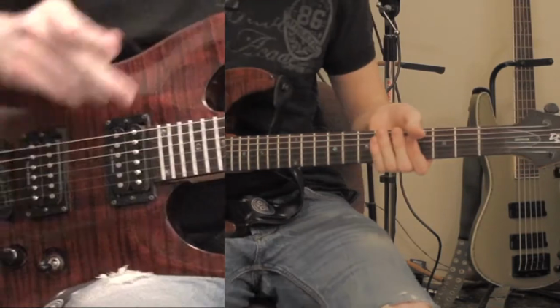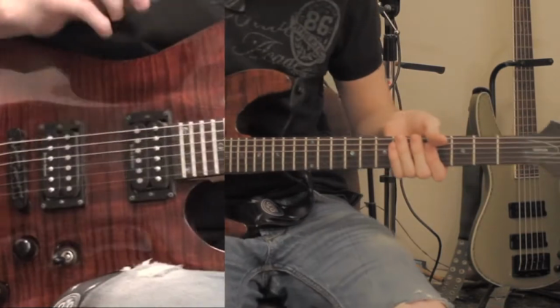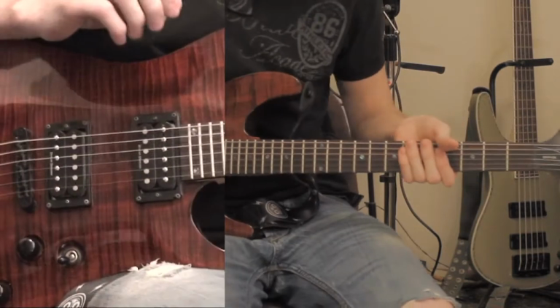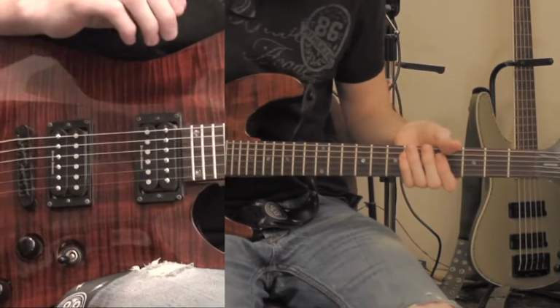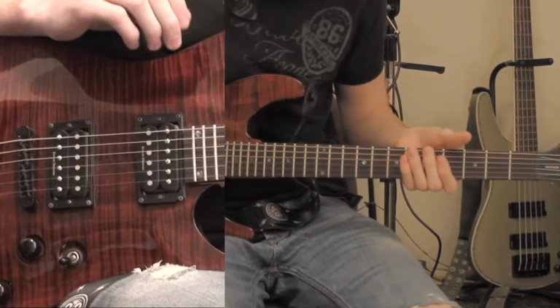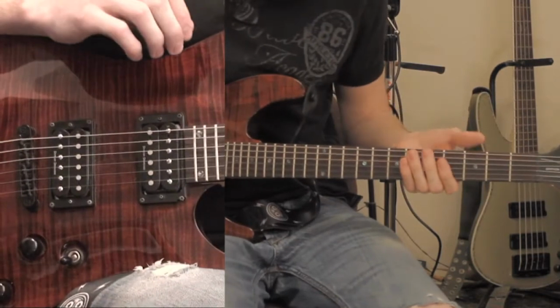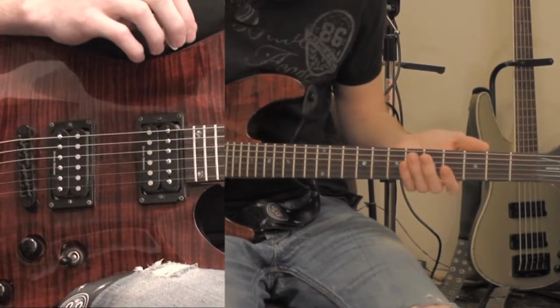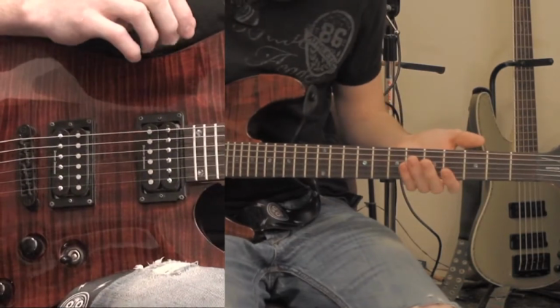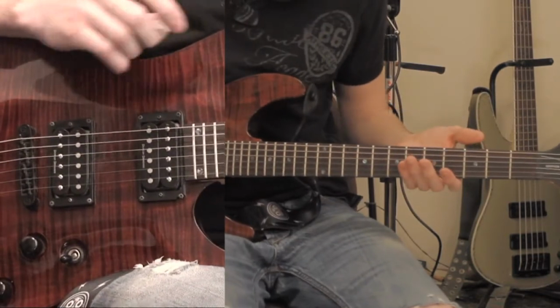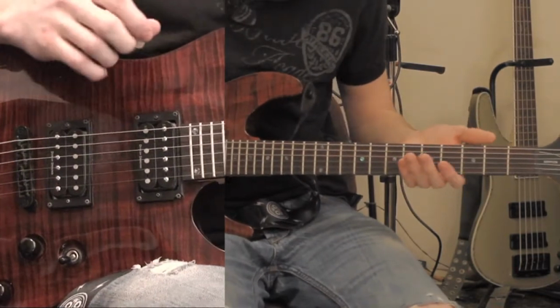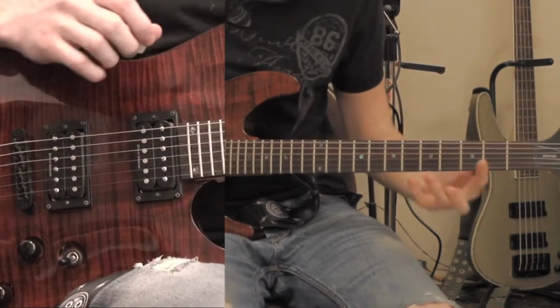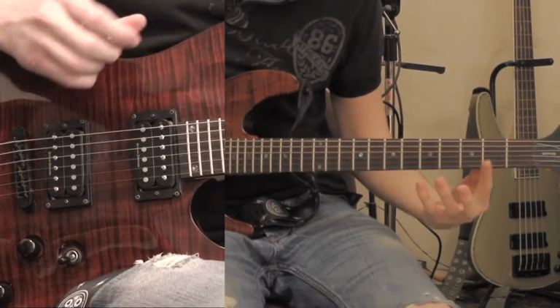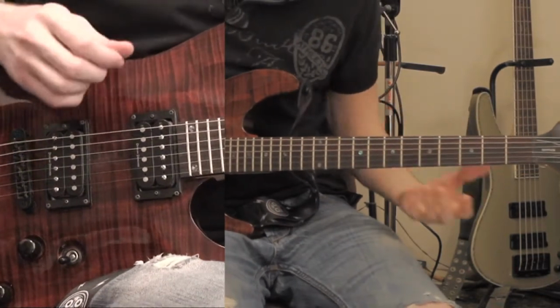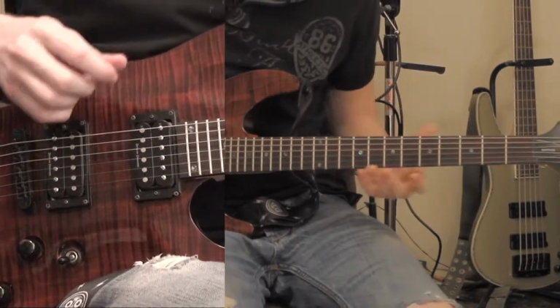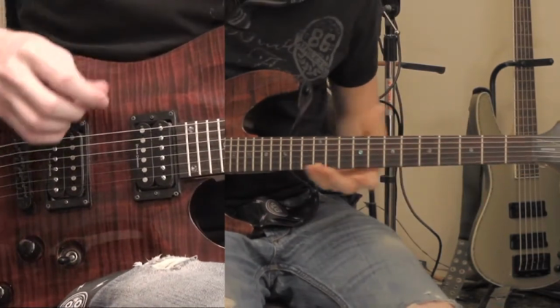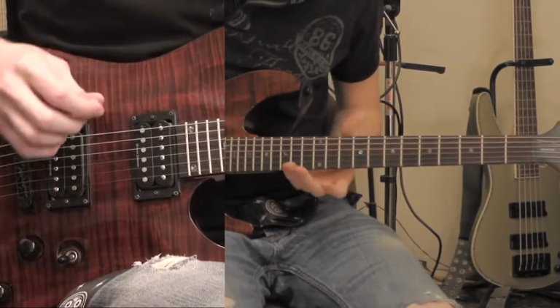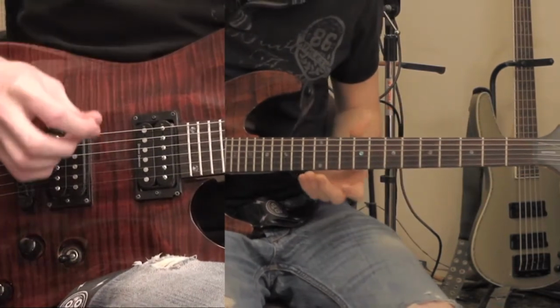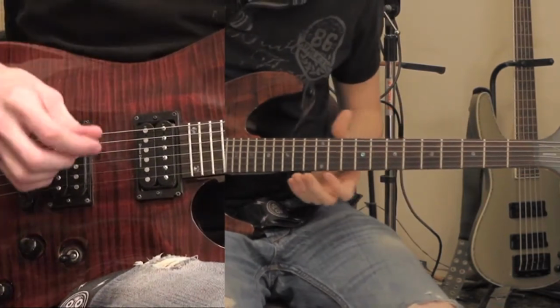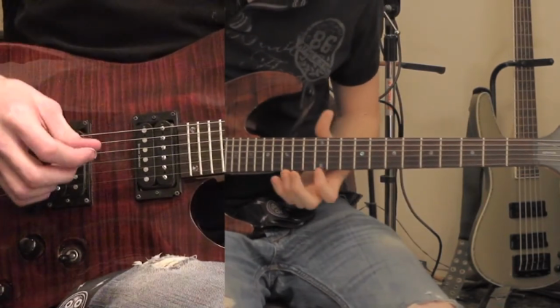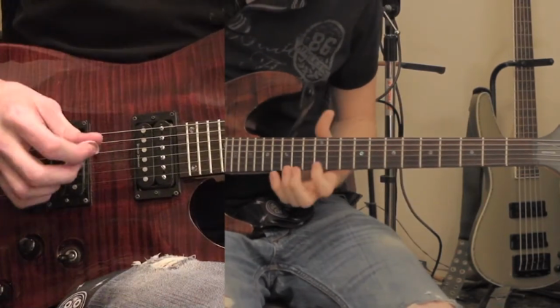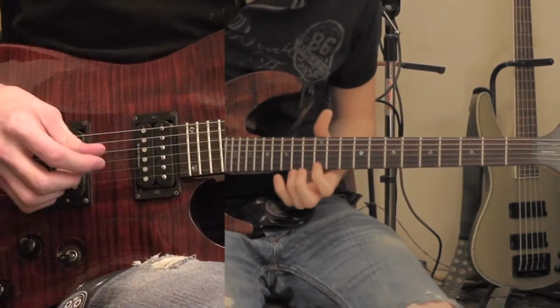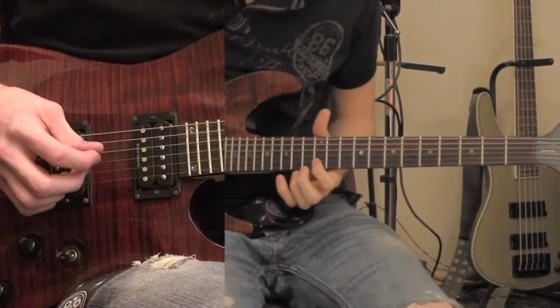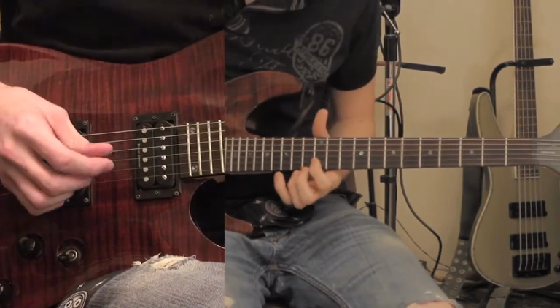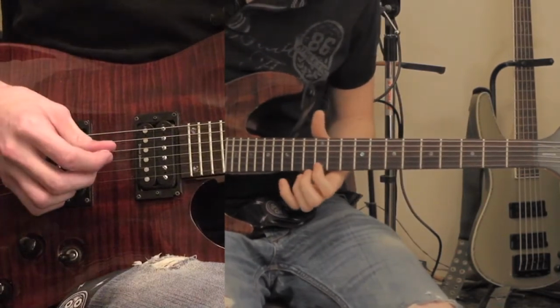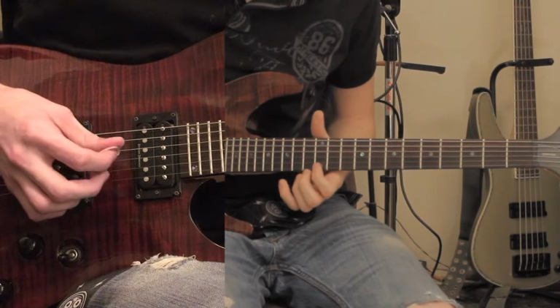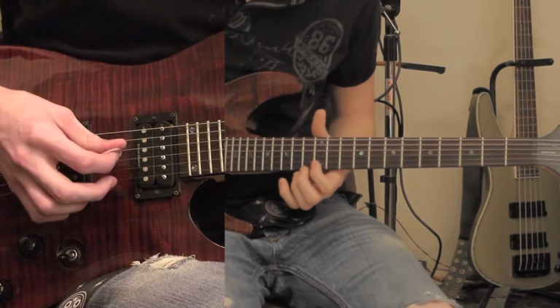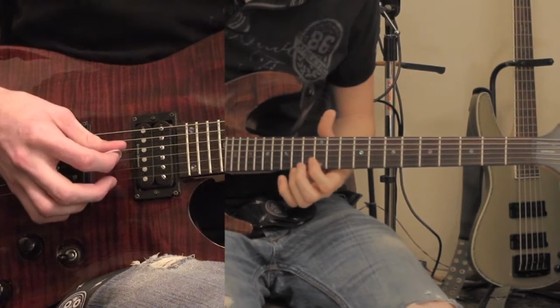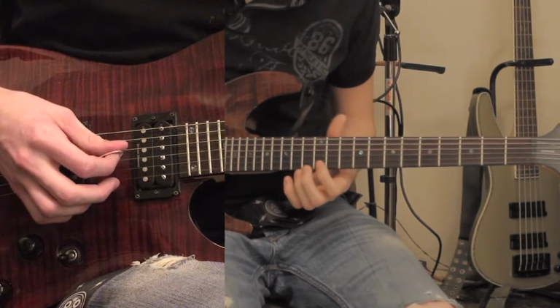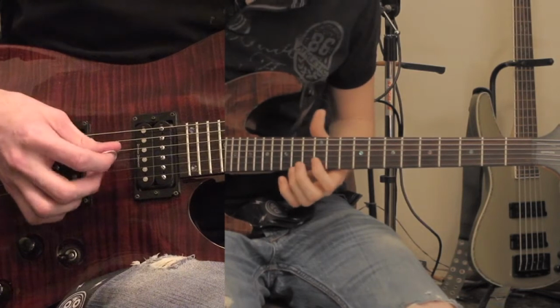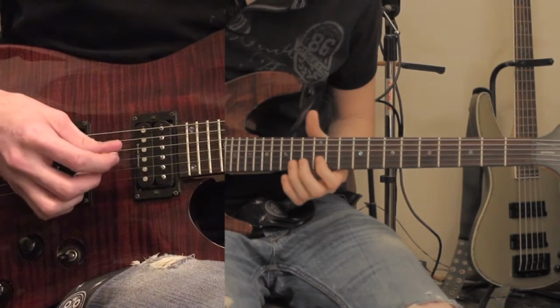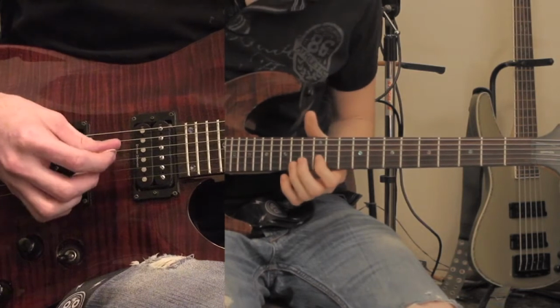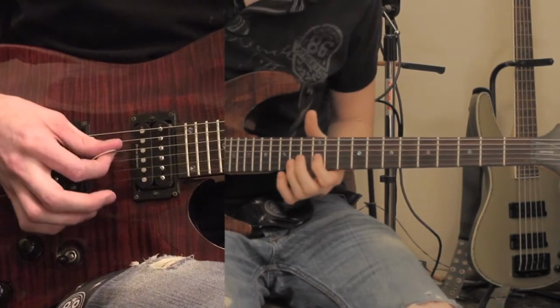One thing I didn't show you in the last video with the intro was how to play the solo part. And that sounds like this.